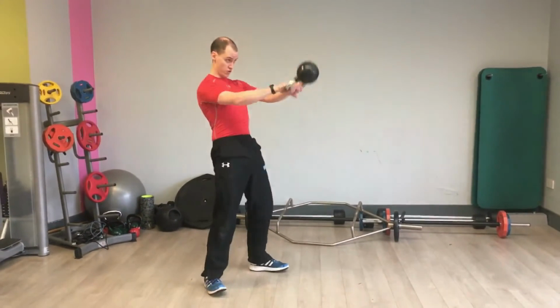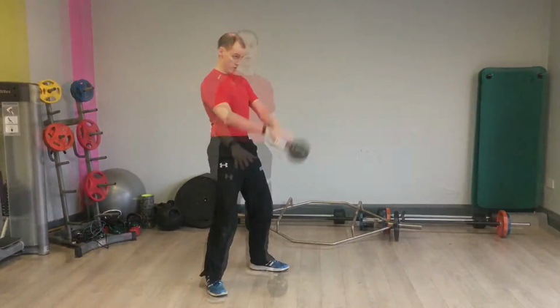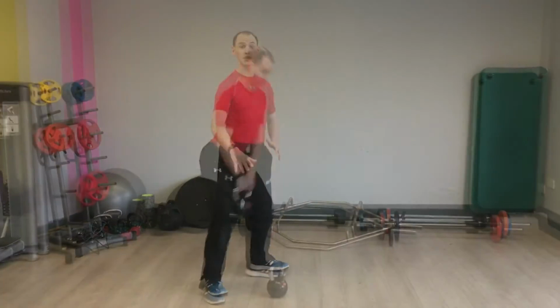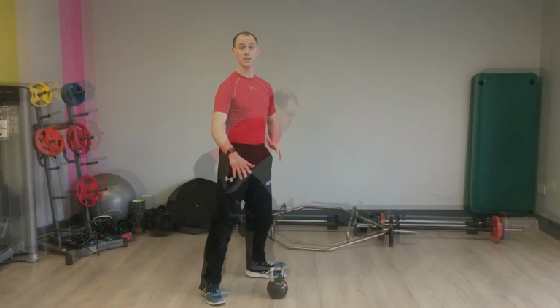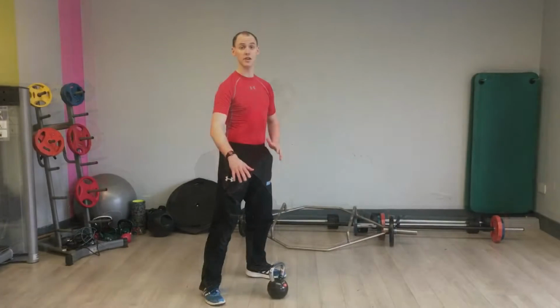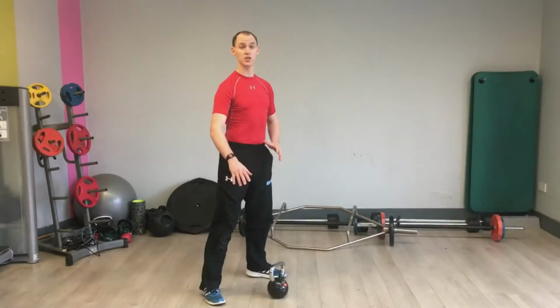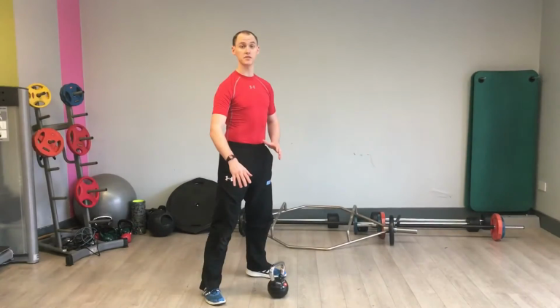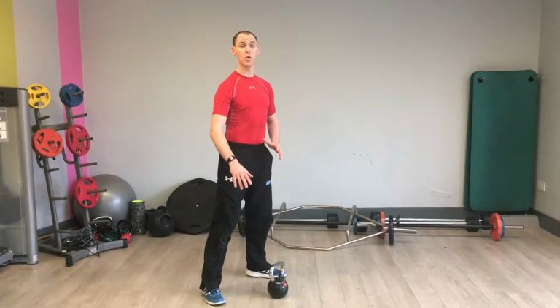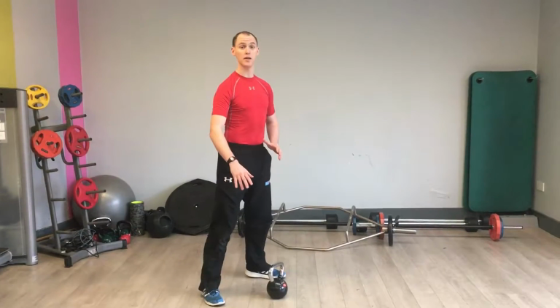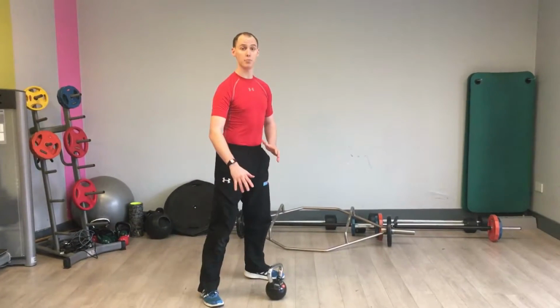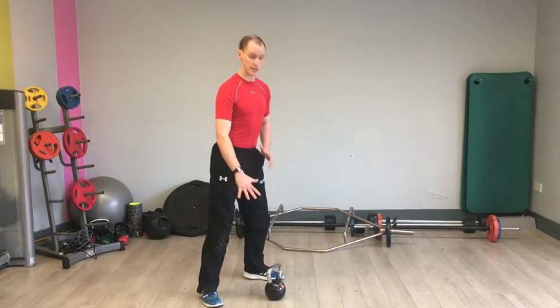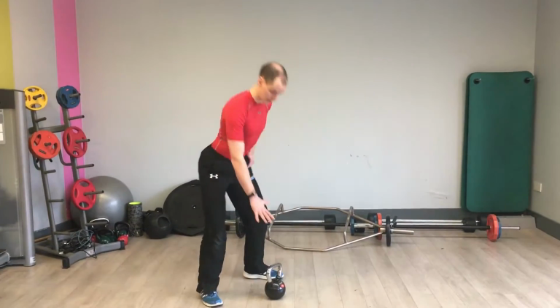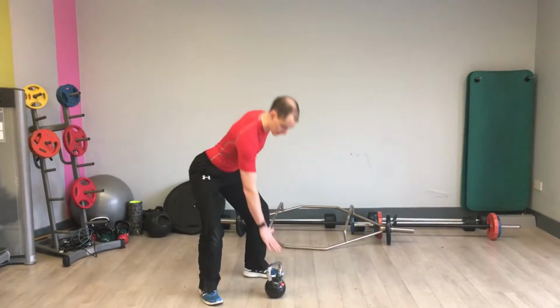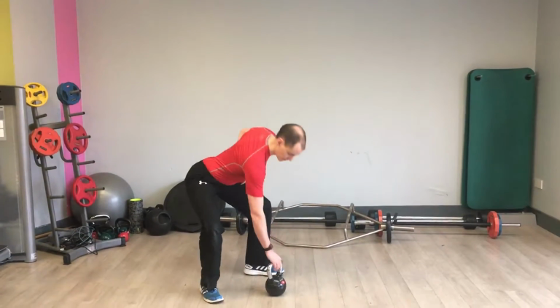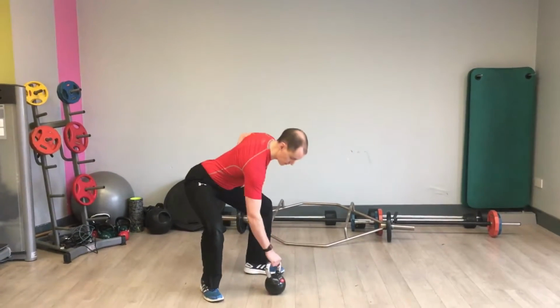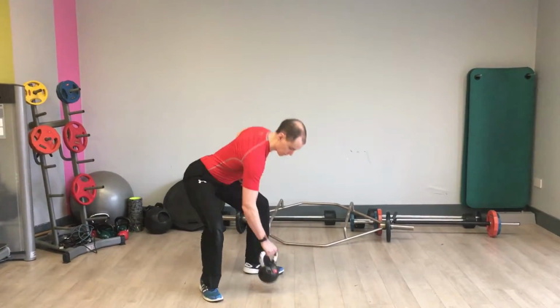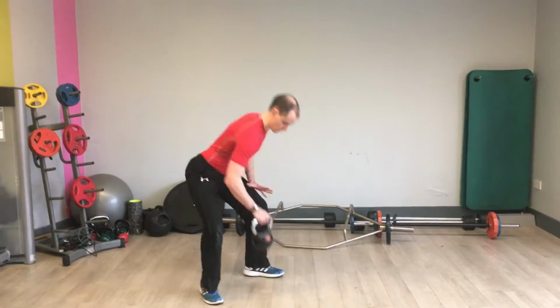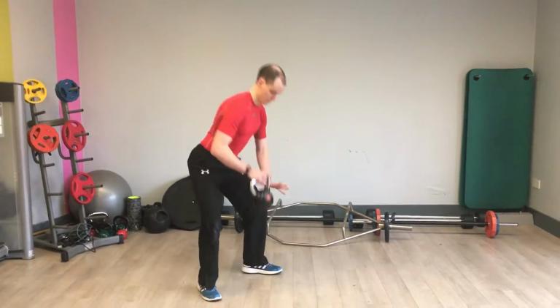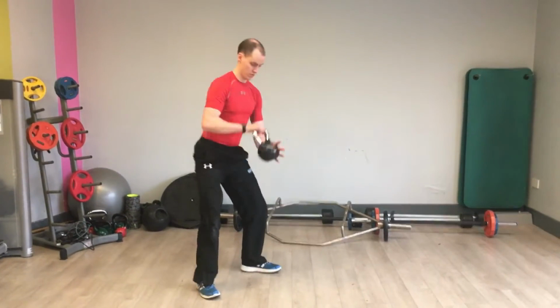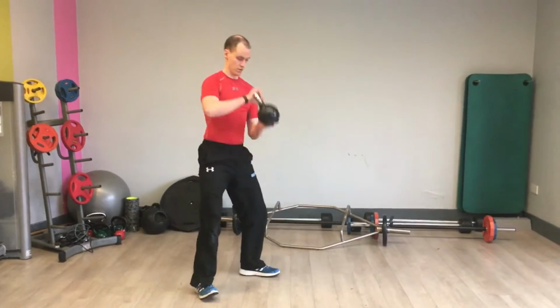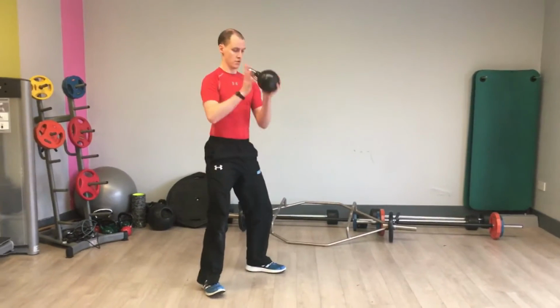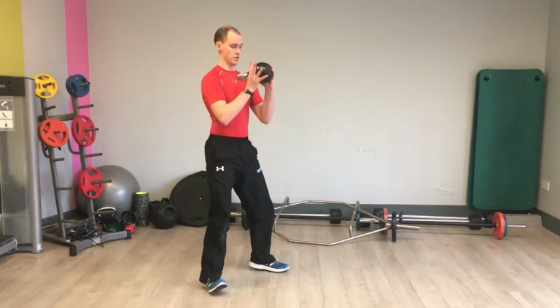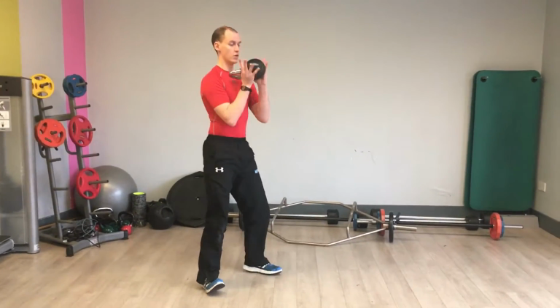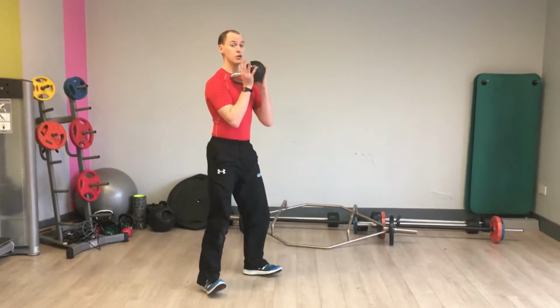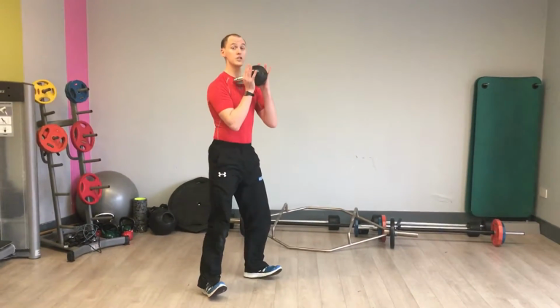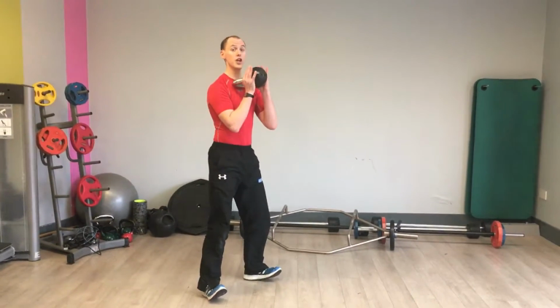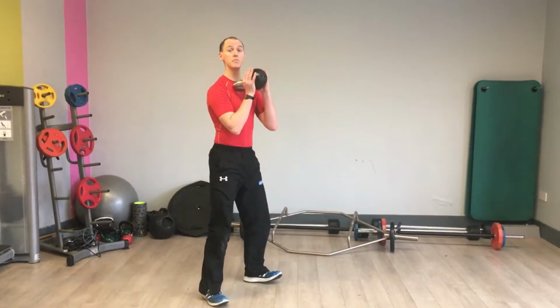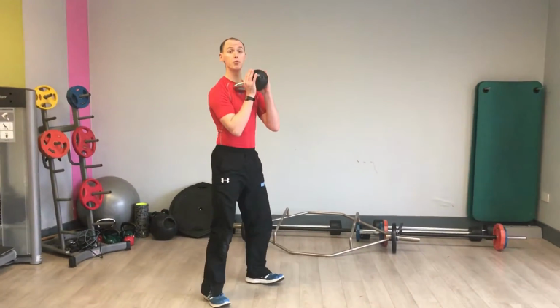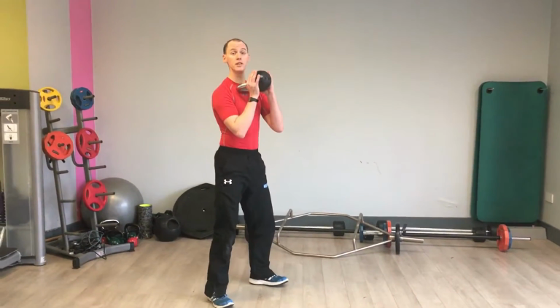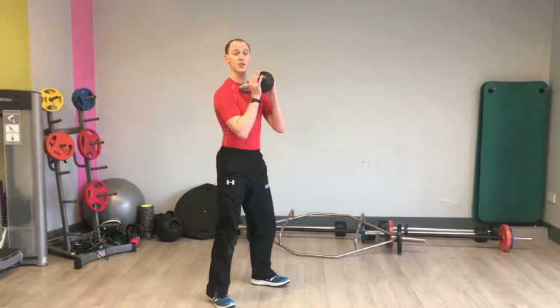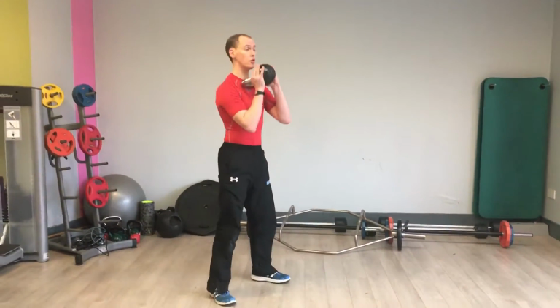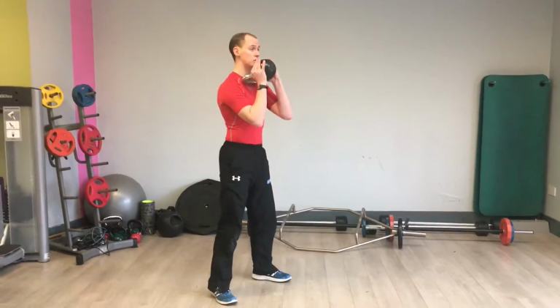Quick demonstration of squat and press. Under the chin, breathe in through the nose.